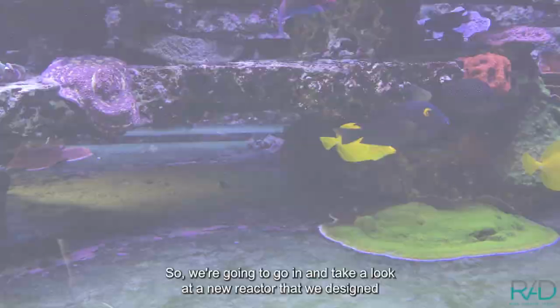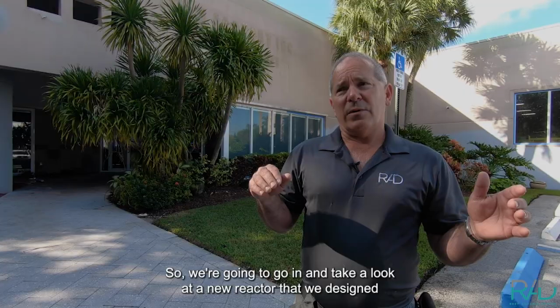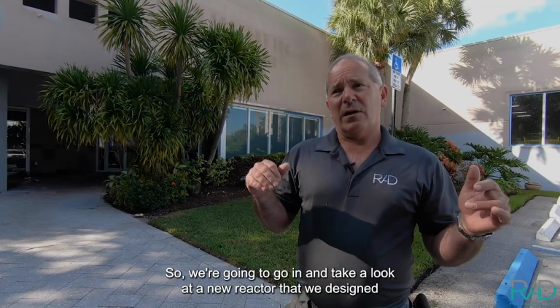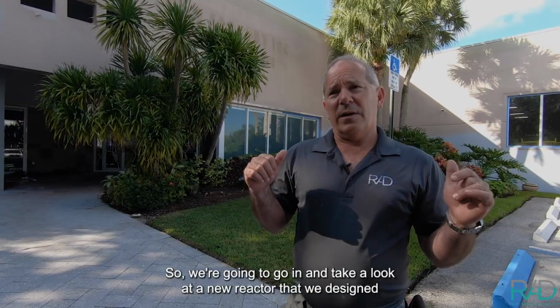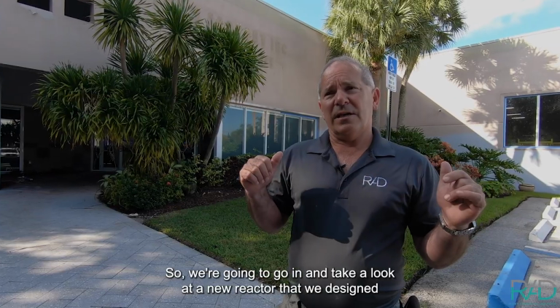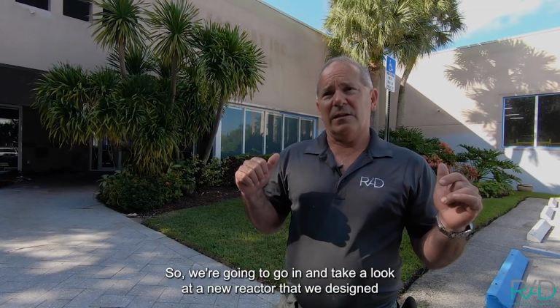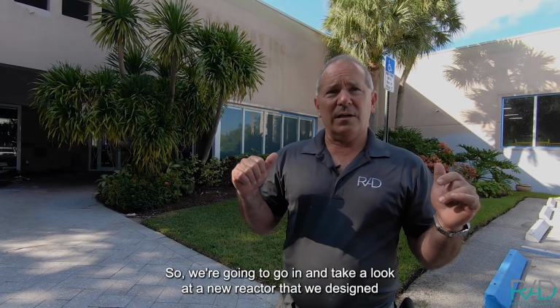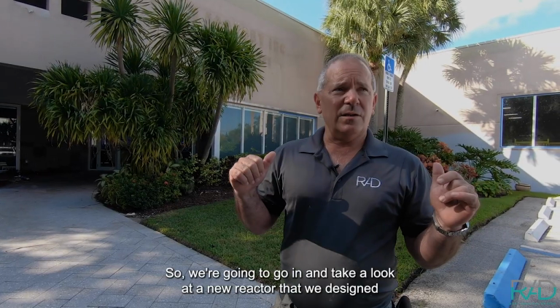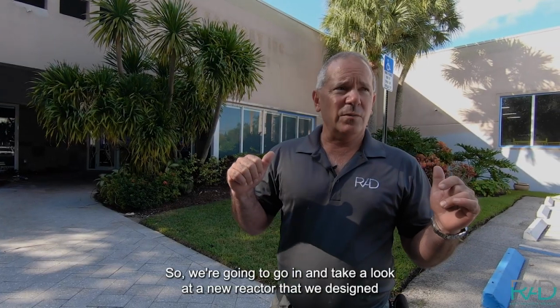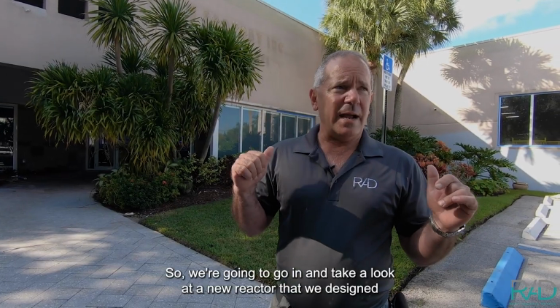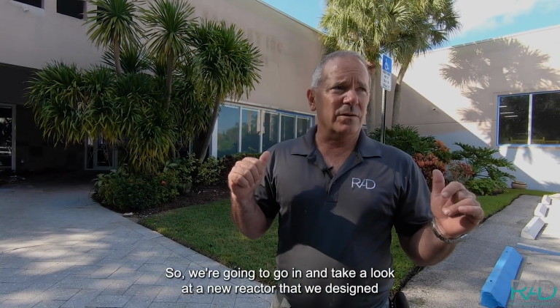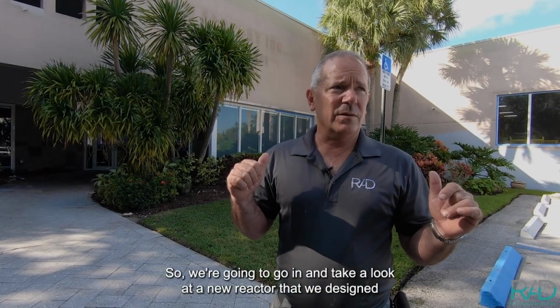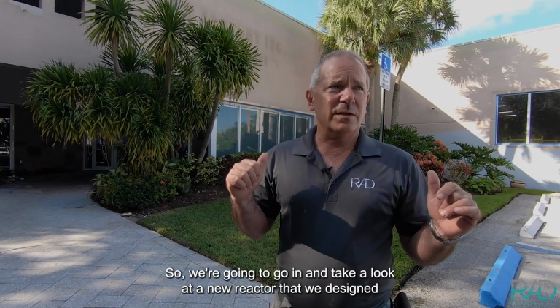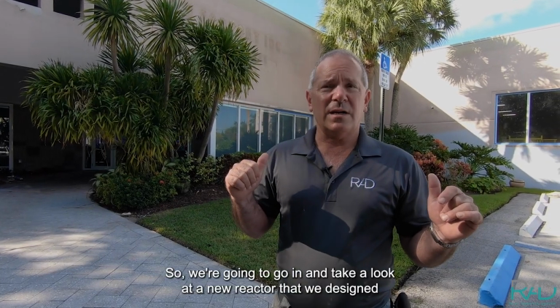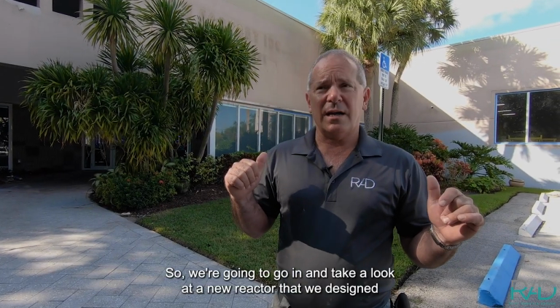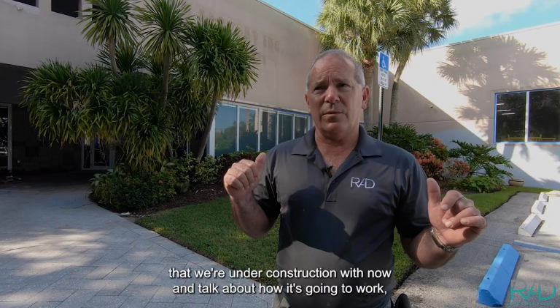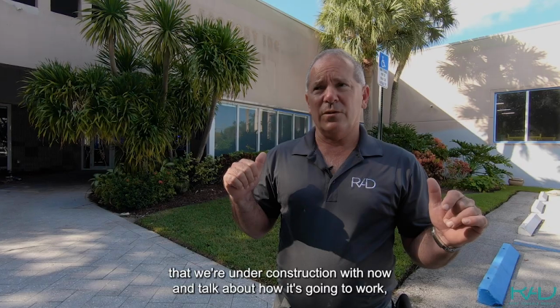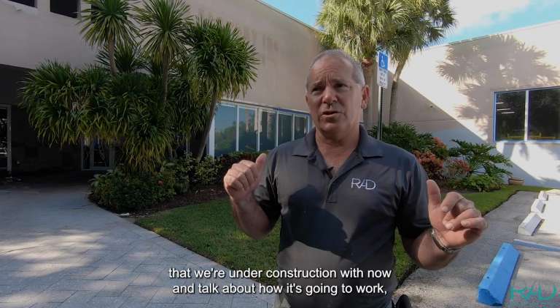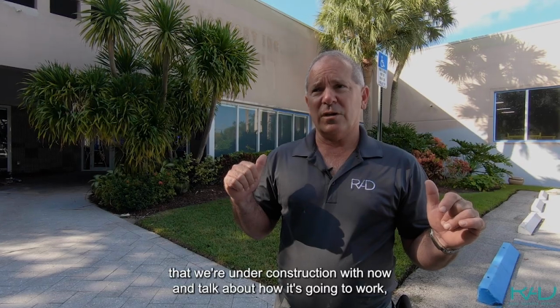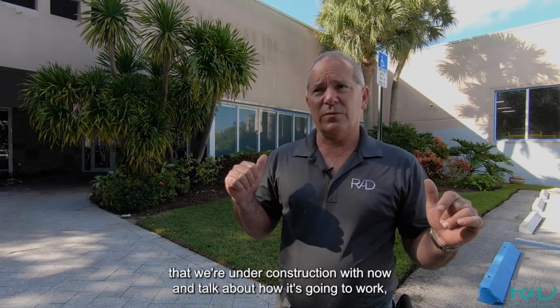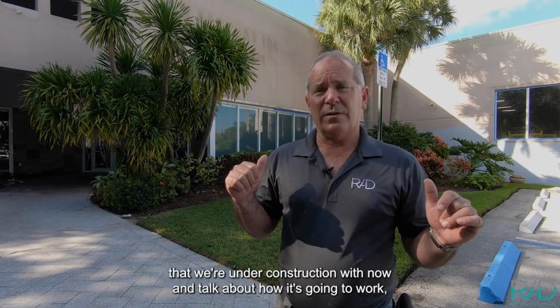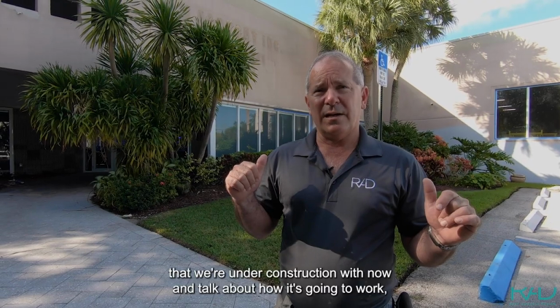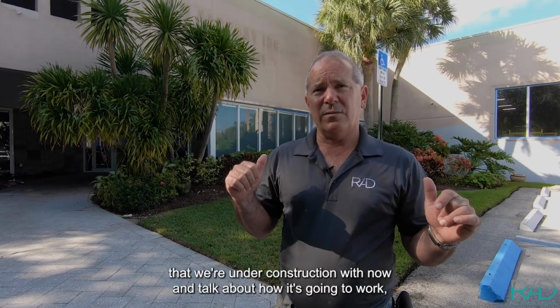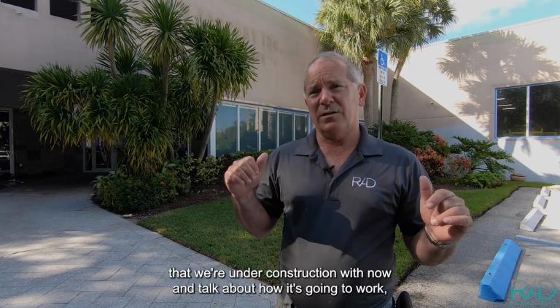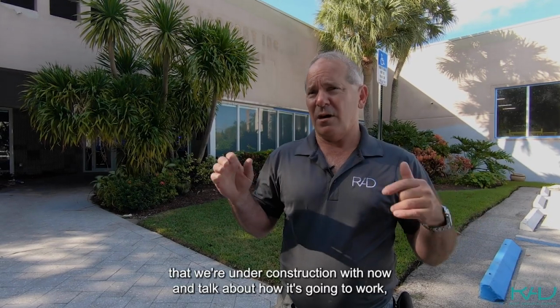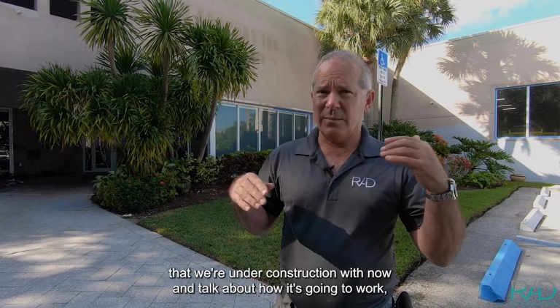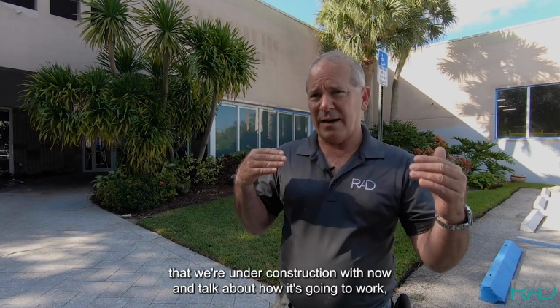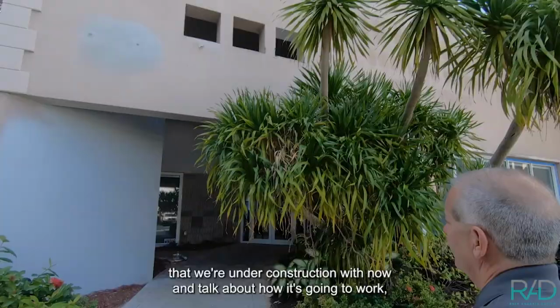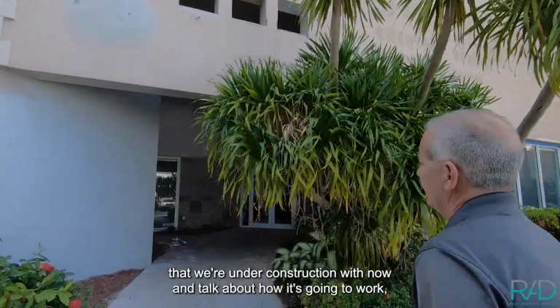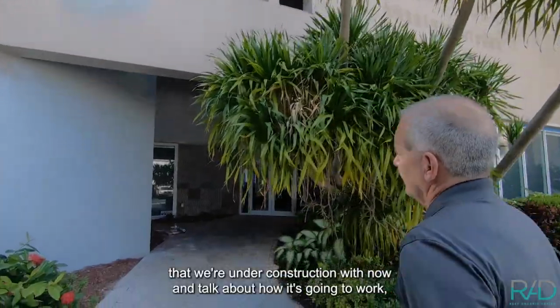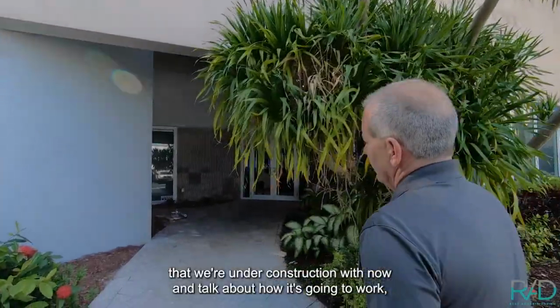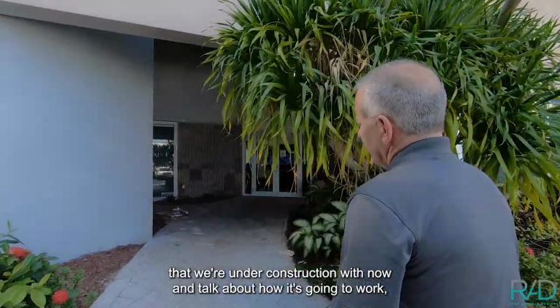Today we're going to go in and take a look at a new reactor that we designed that we're under construction with now and talk about how it's going to work.